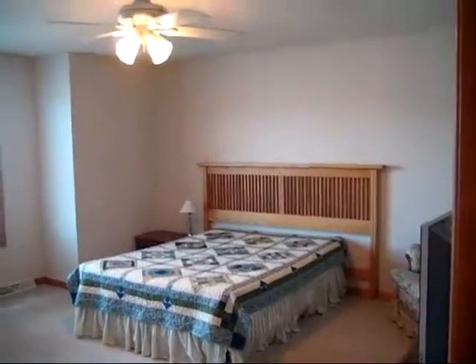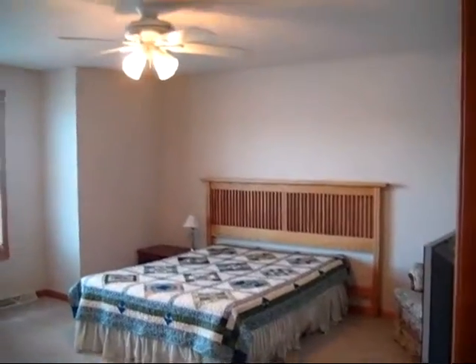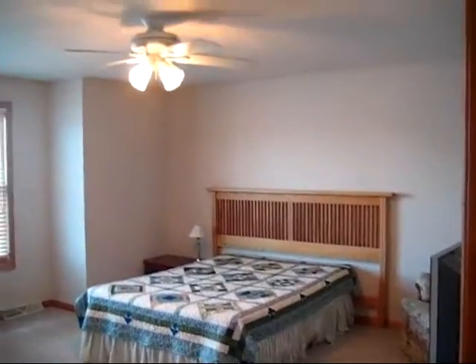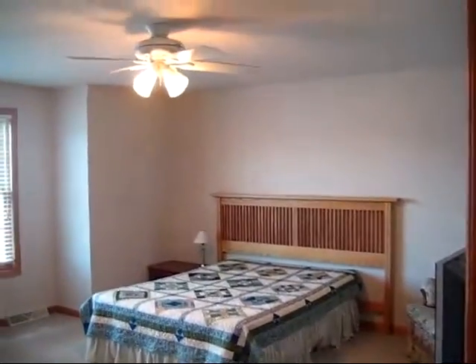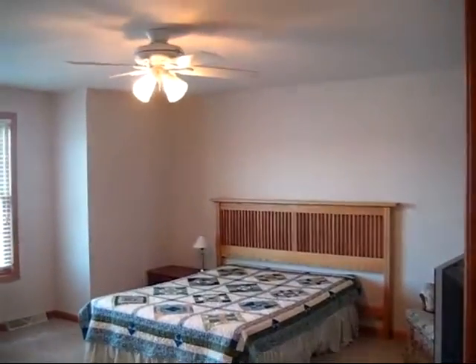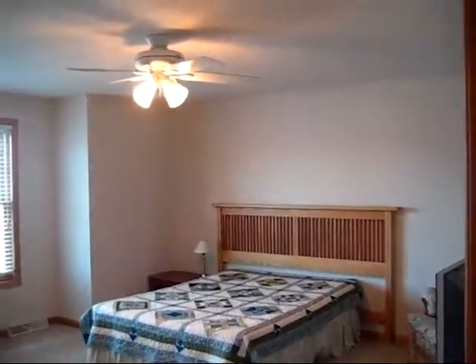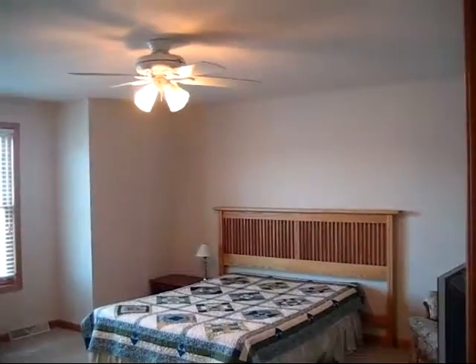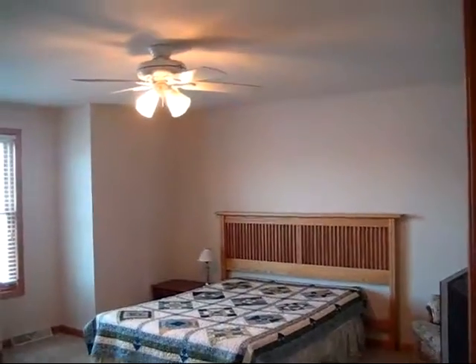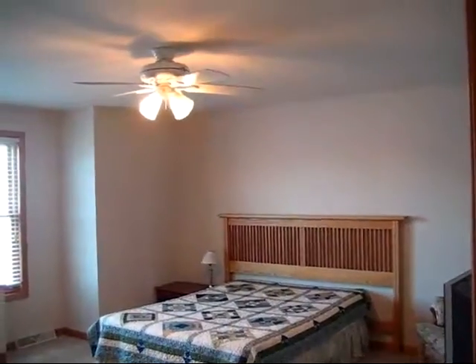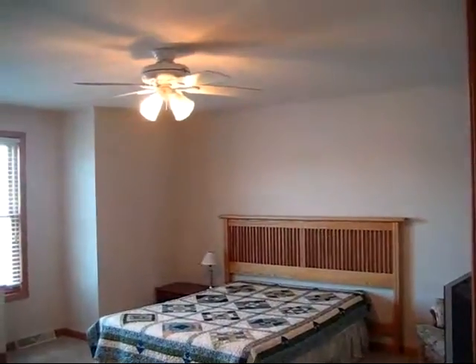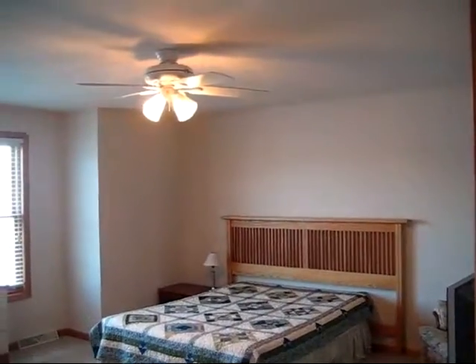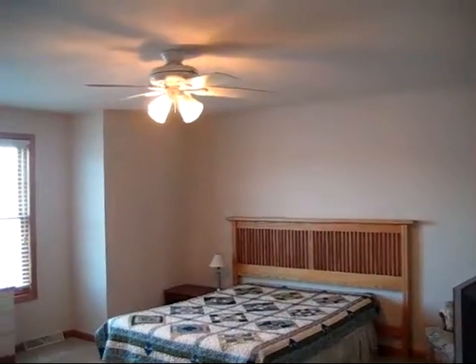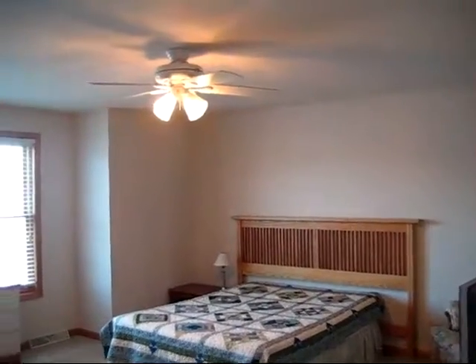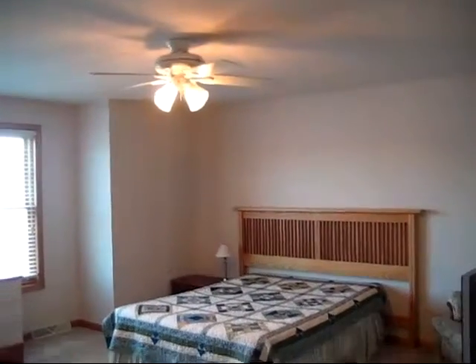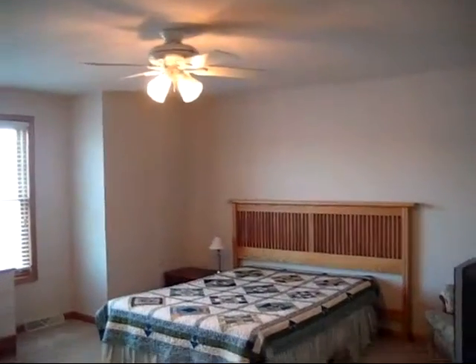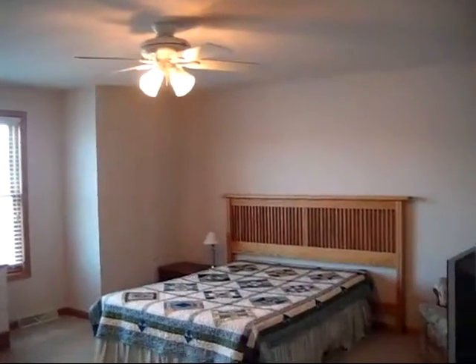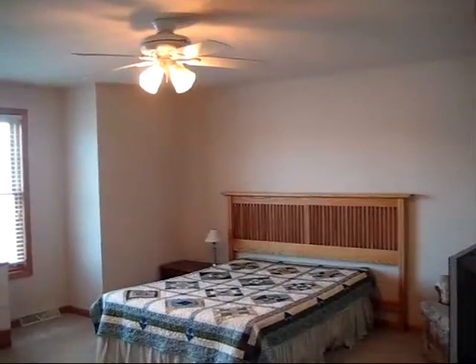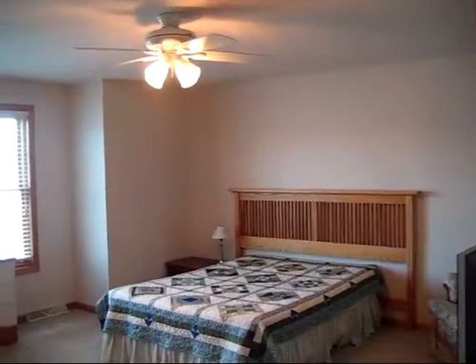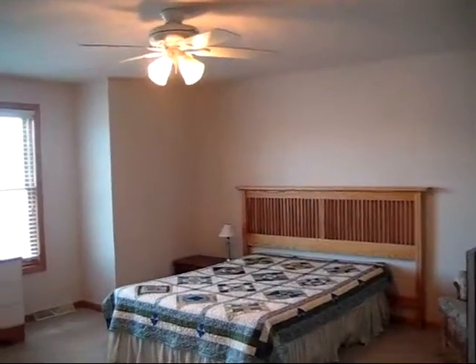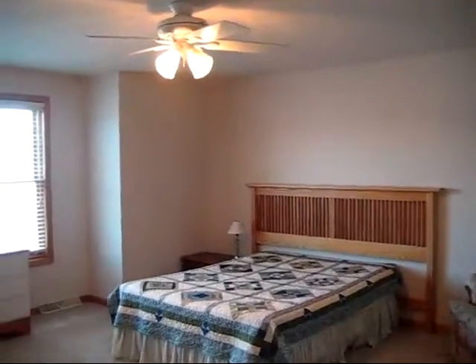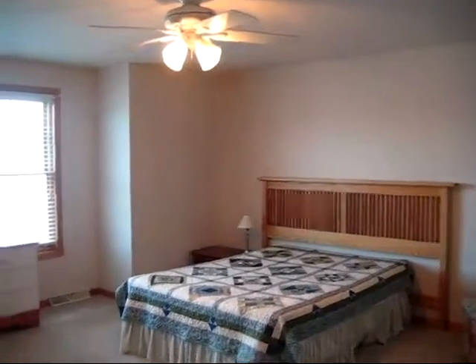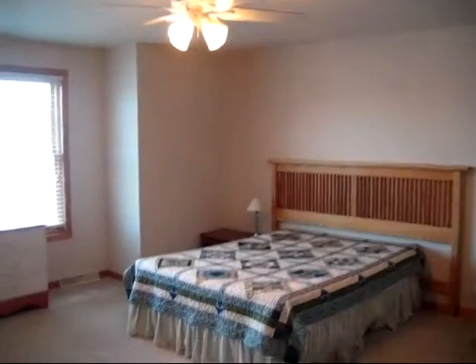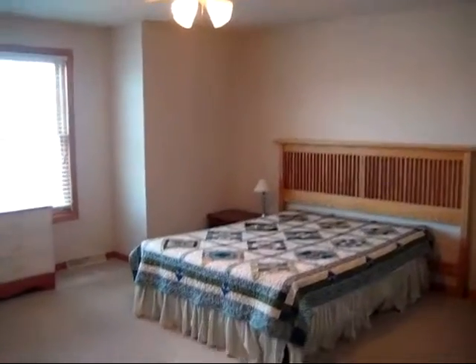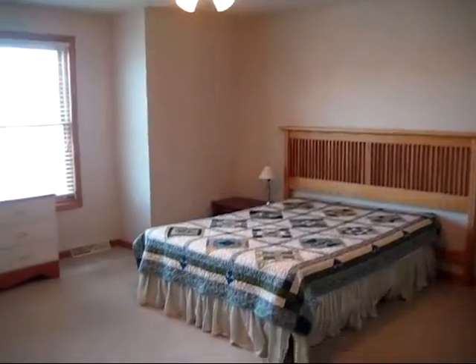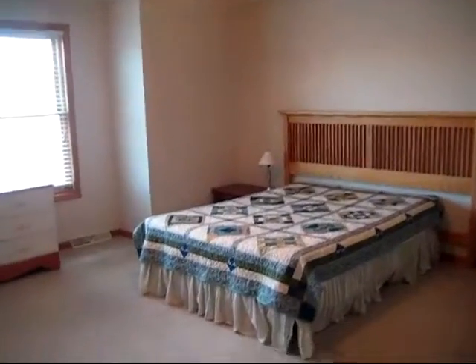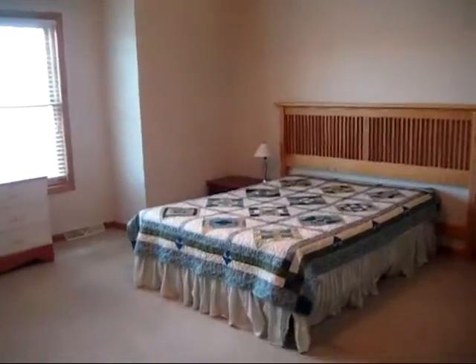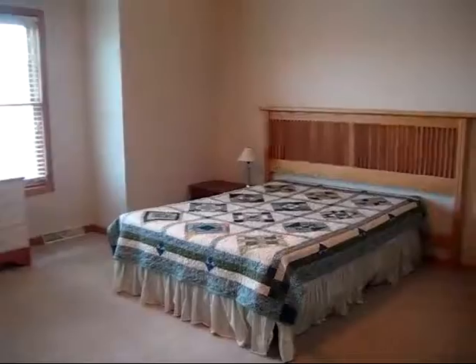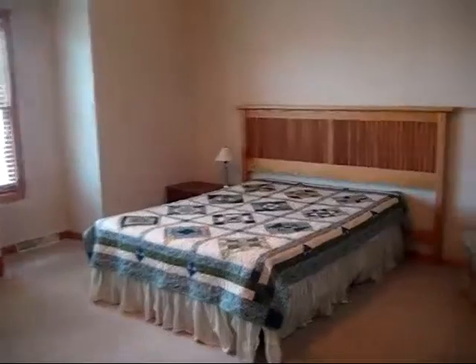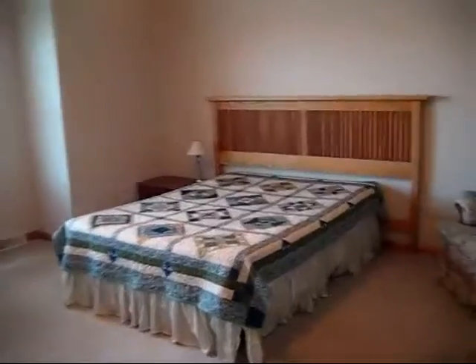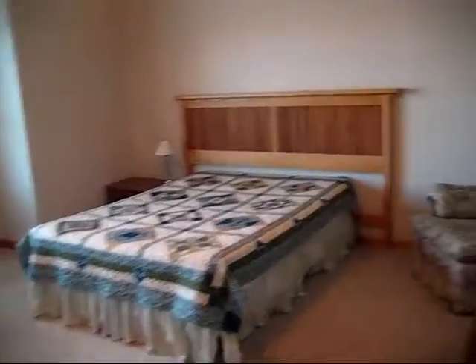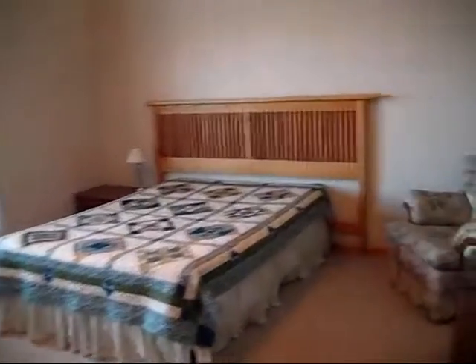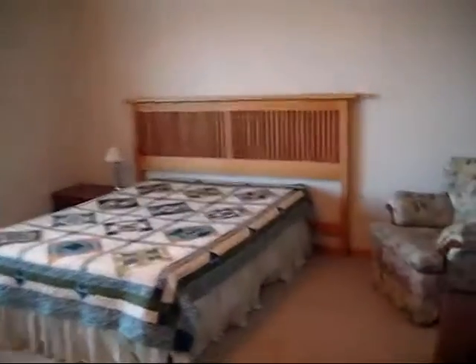Very large bedroom — it's a queen size bed.